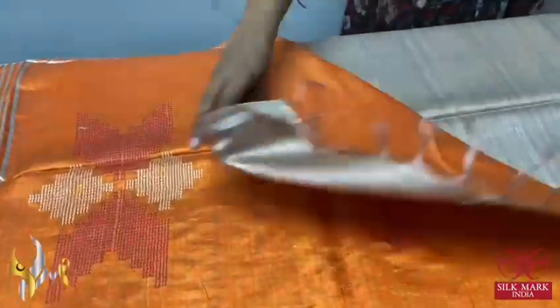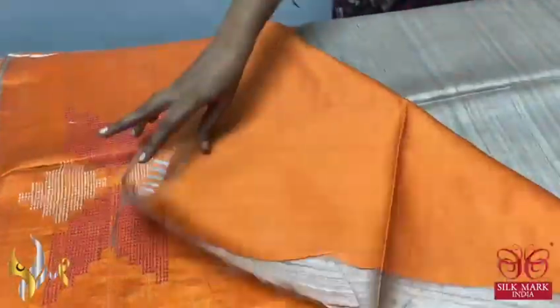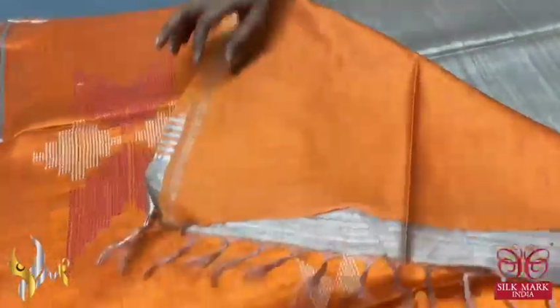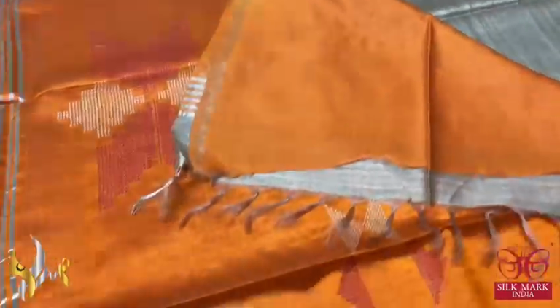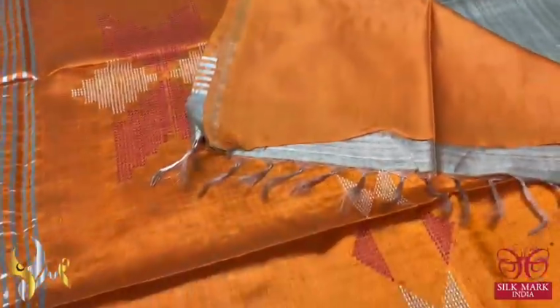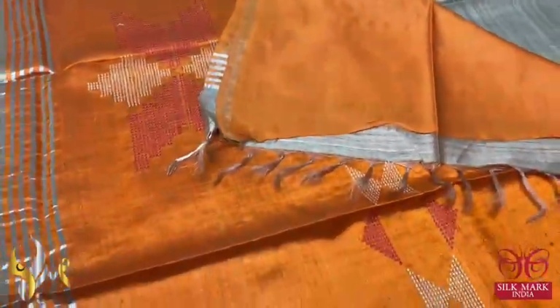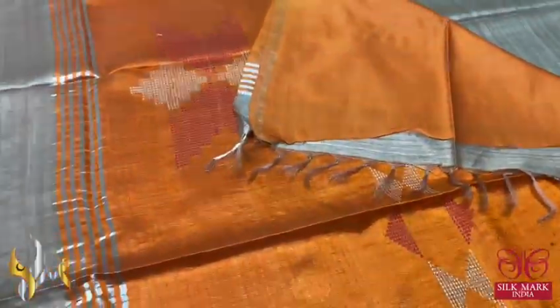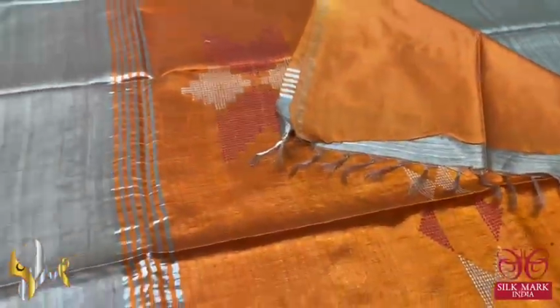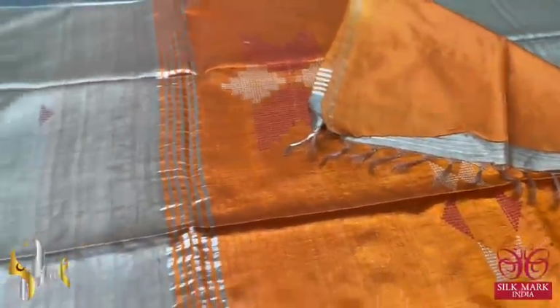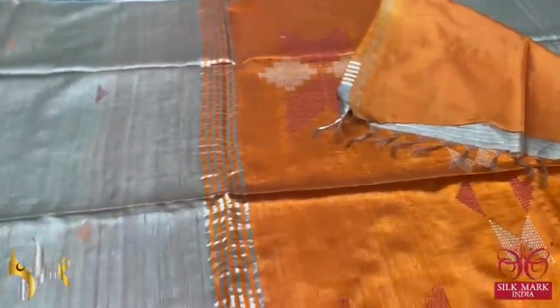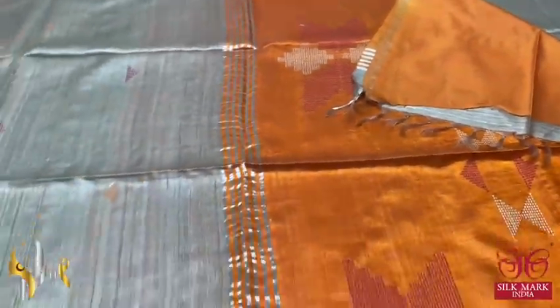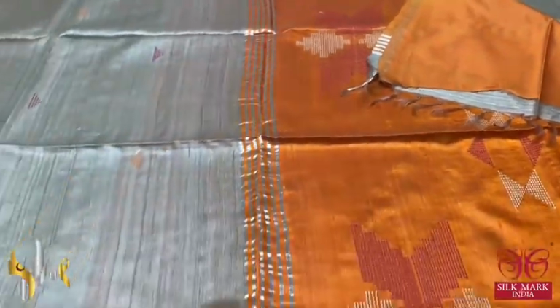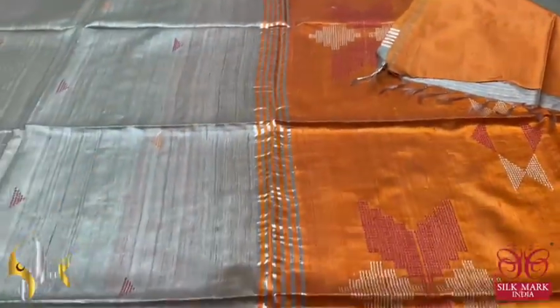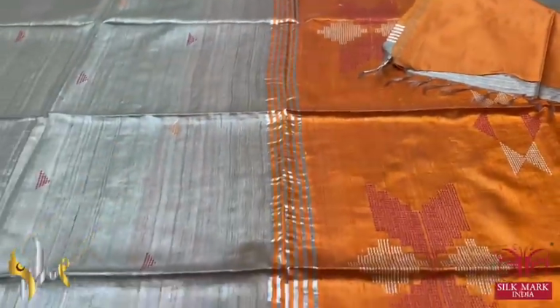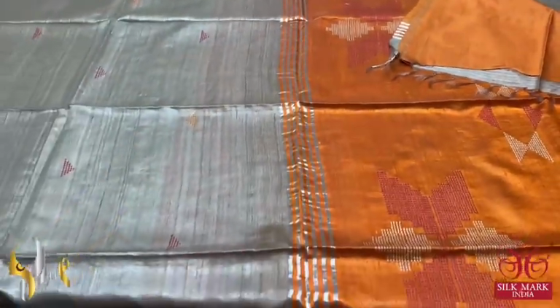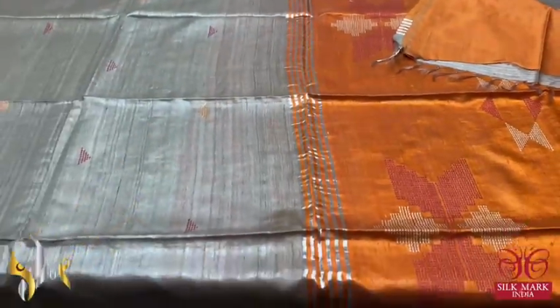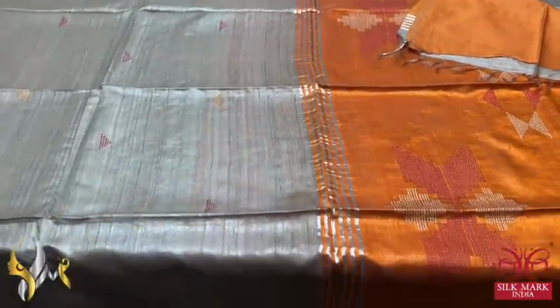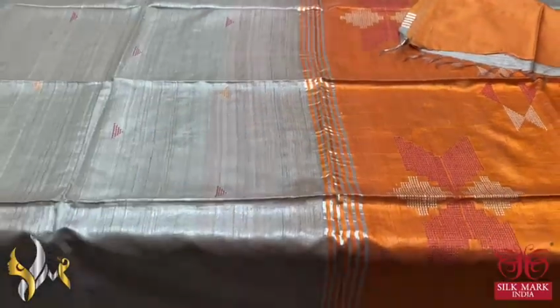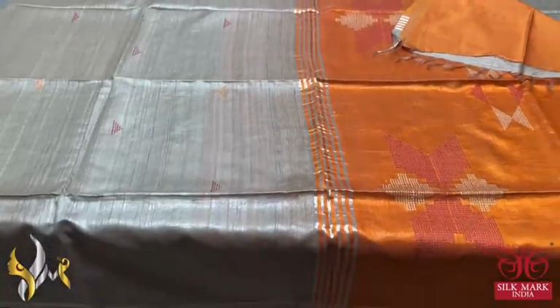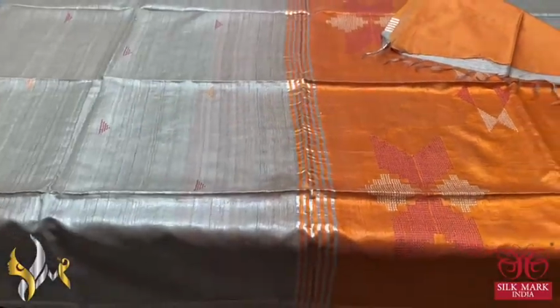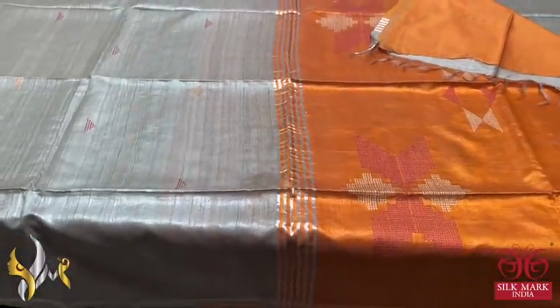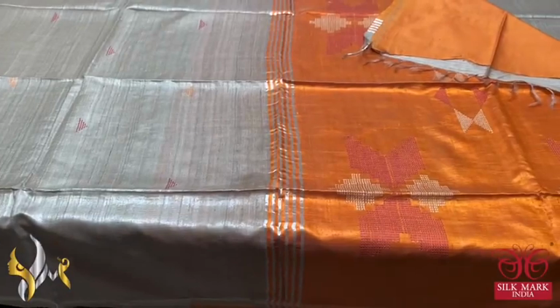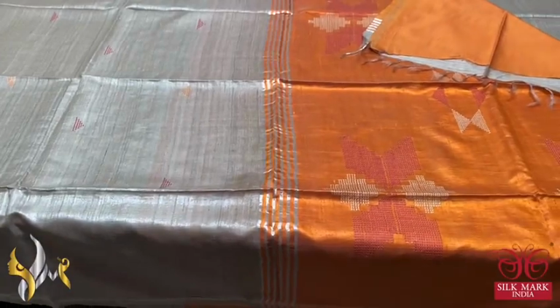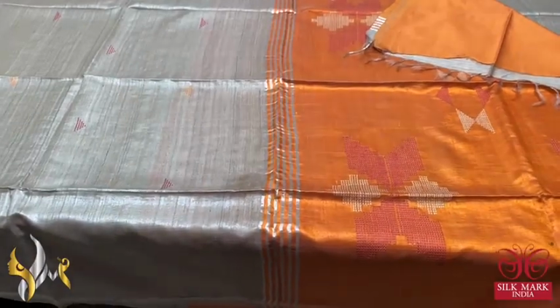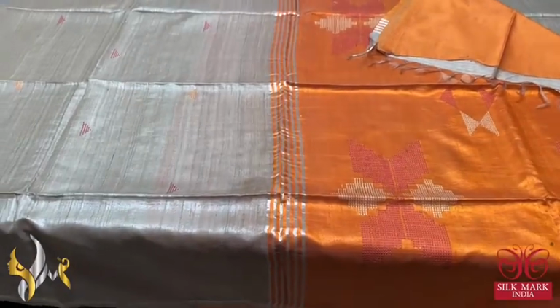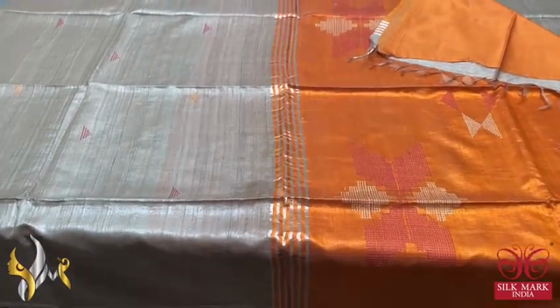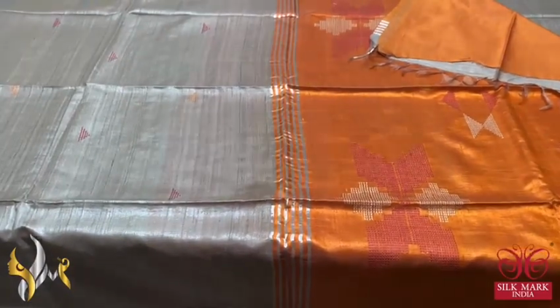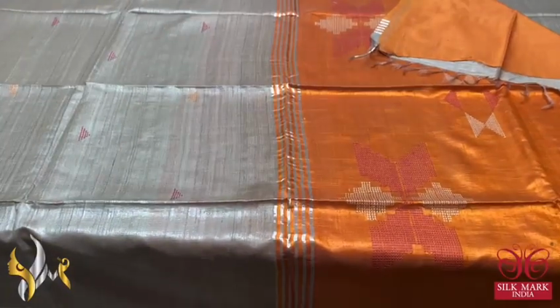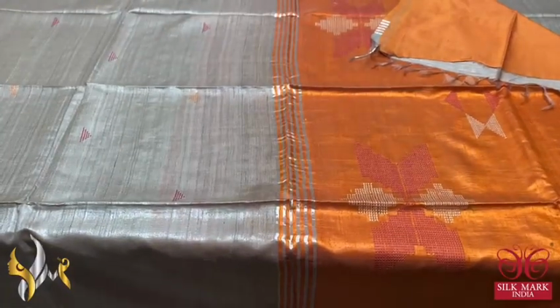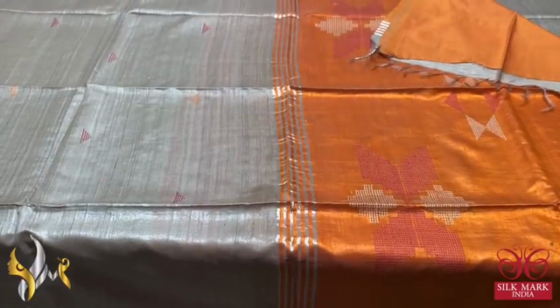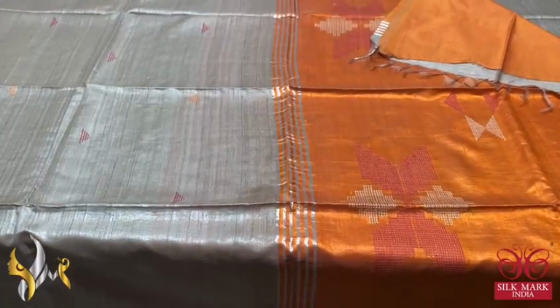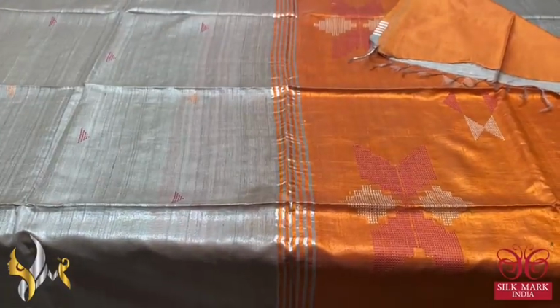The pallu tassels are already made. Very elegant and classic one with authentic silk mark.